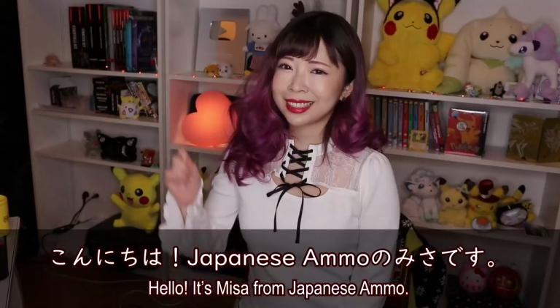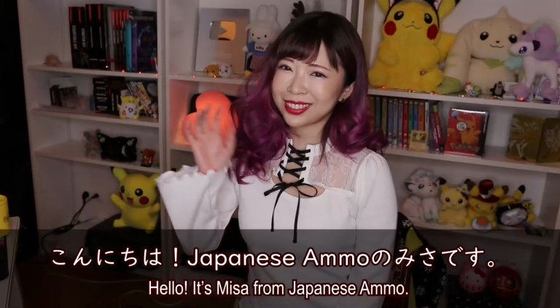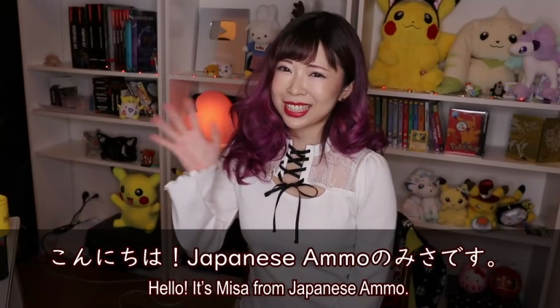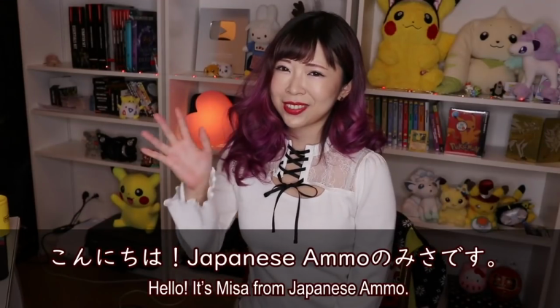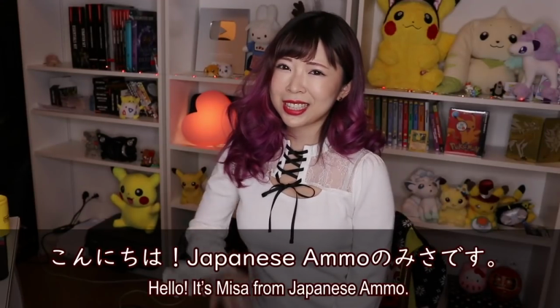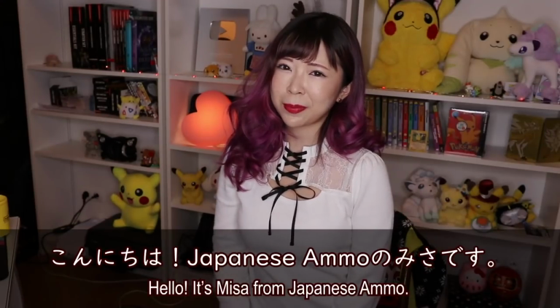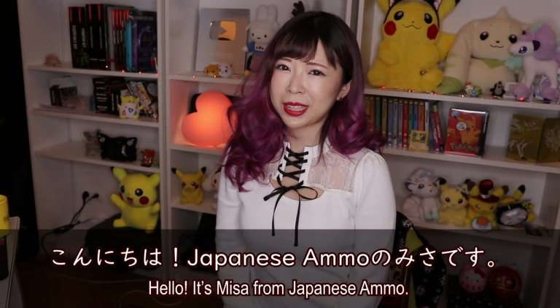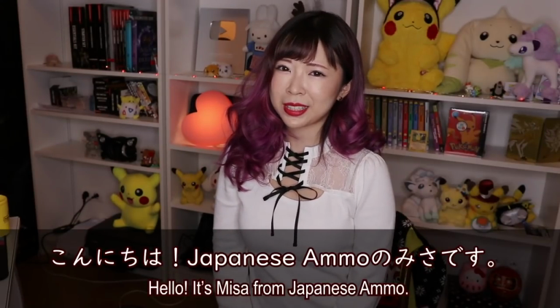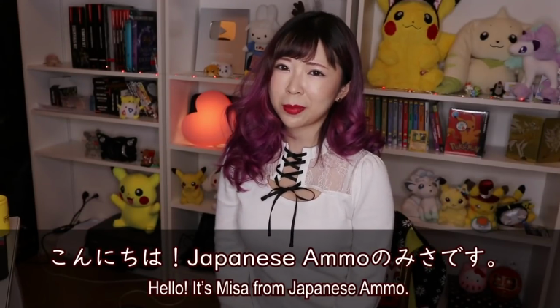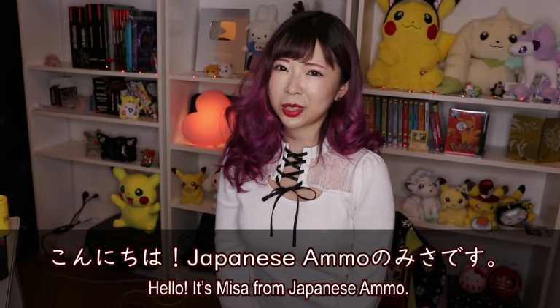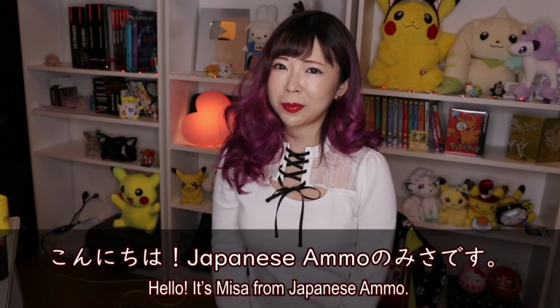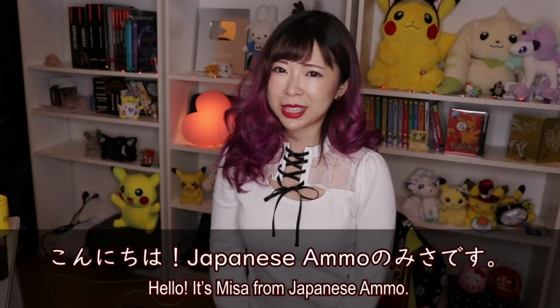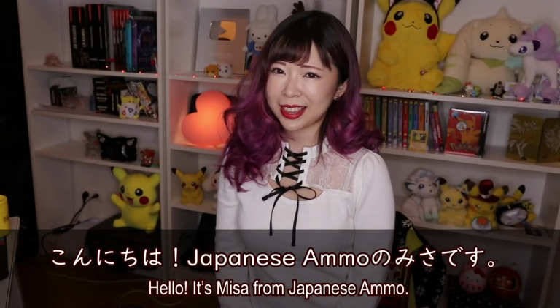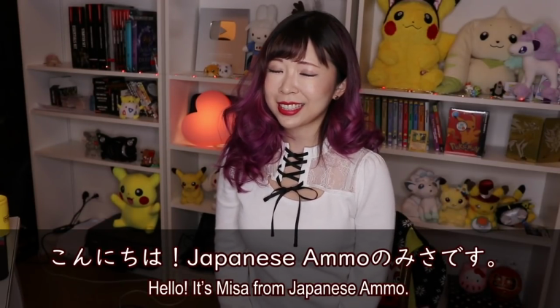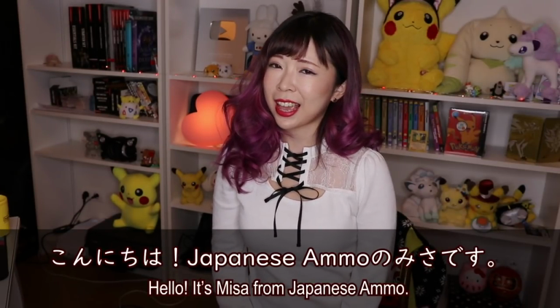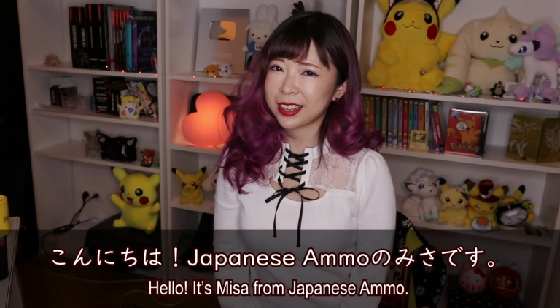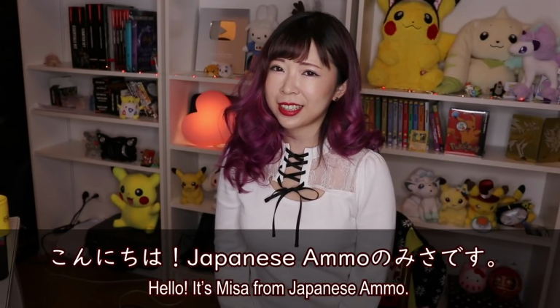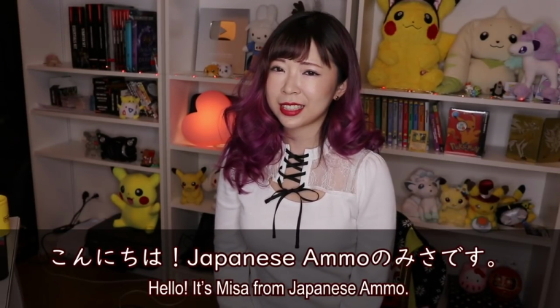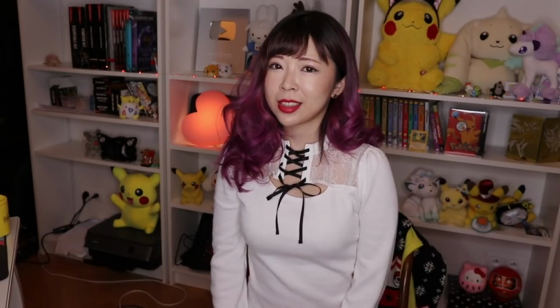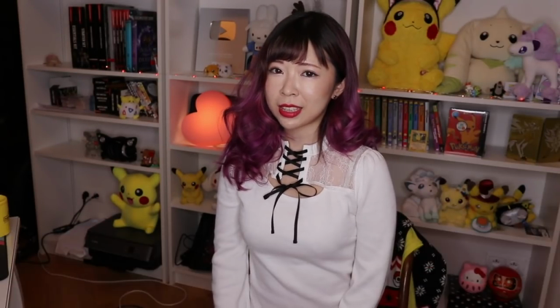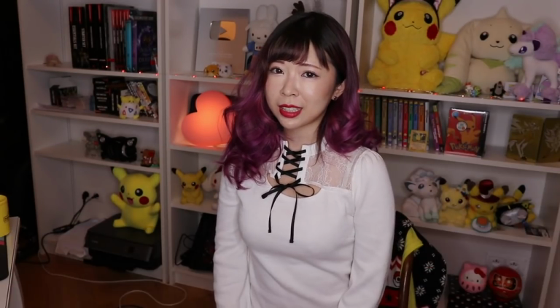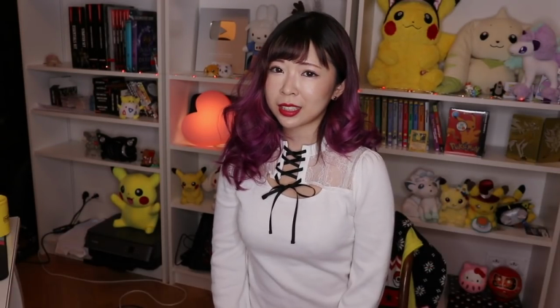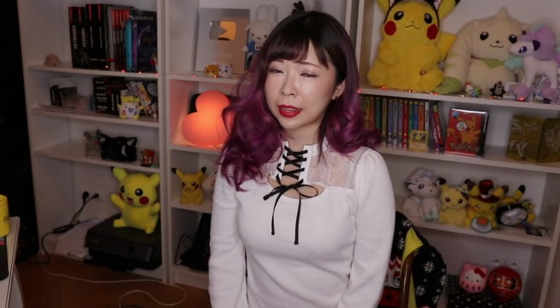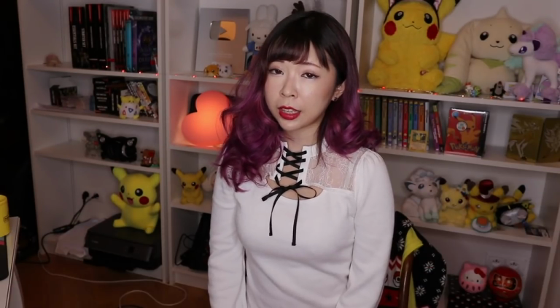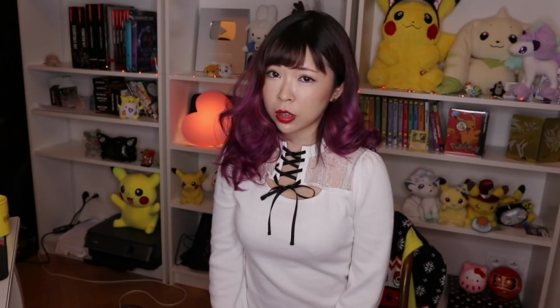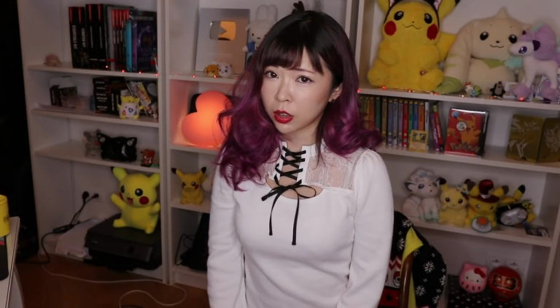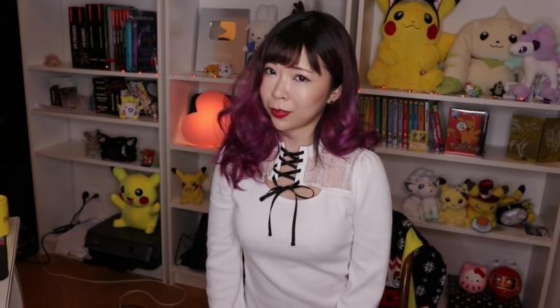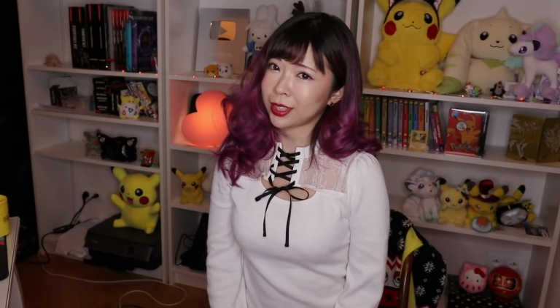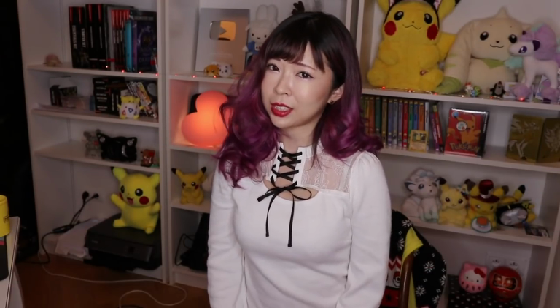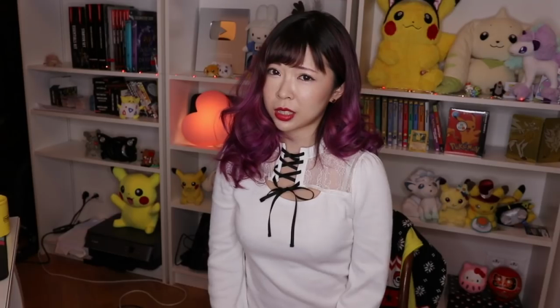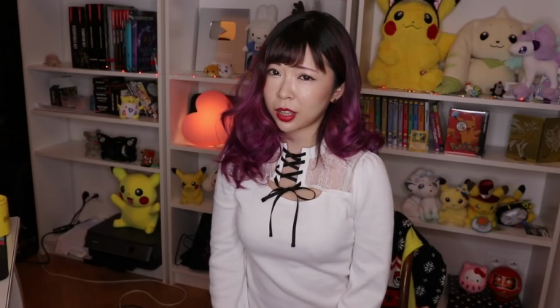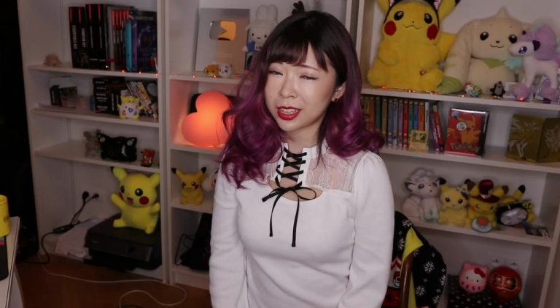Konnichiwa! Japanese Ammo no Misa desu. Hey guys, this is day two of the kanji challenge.